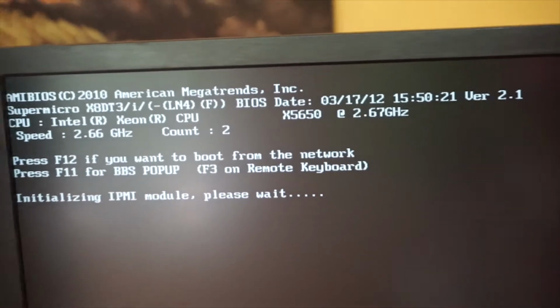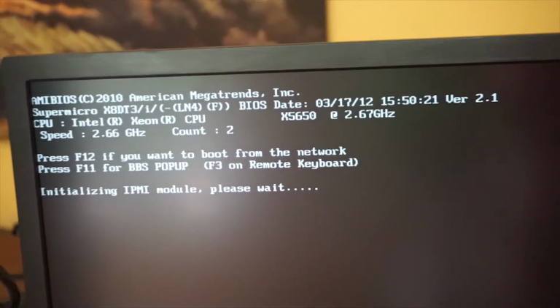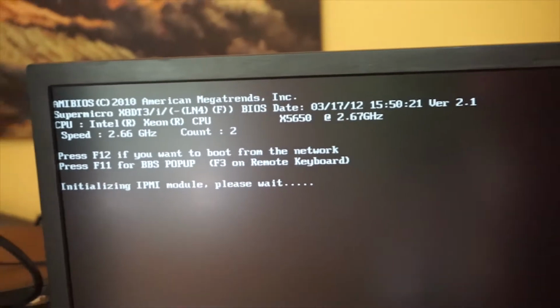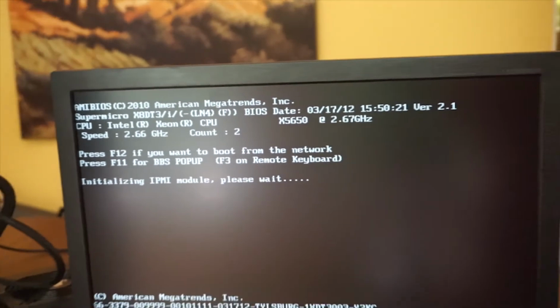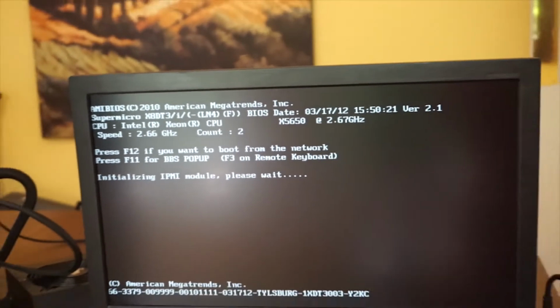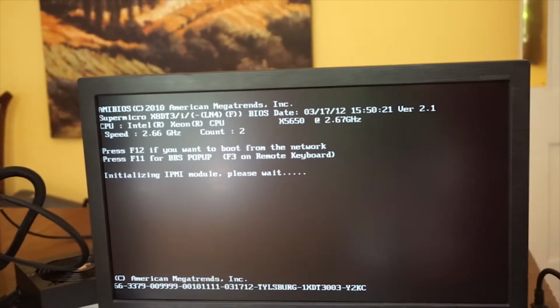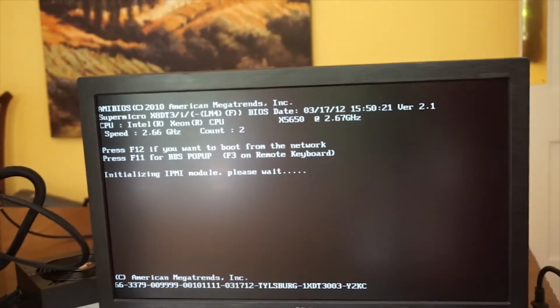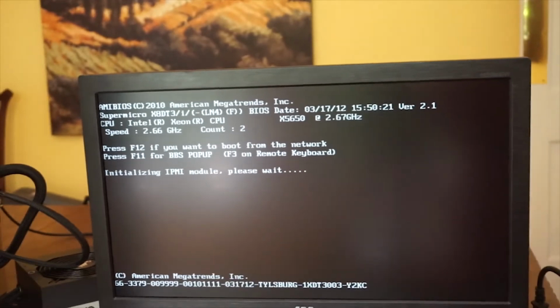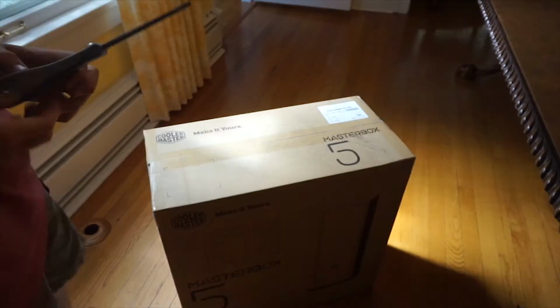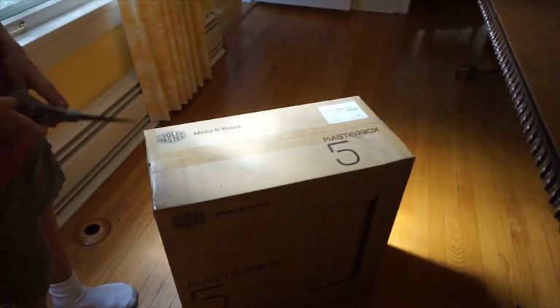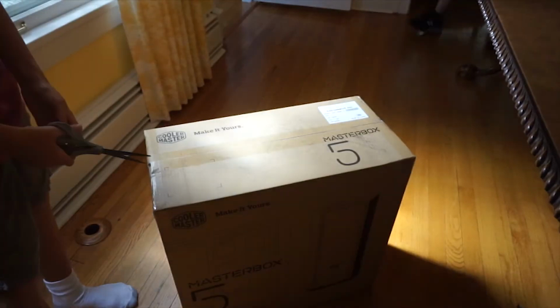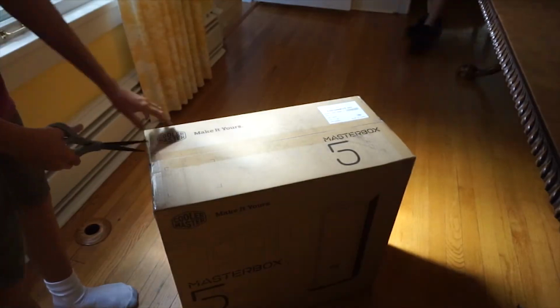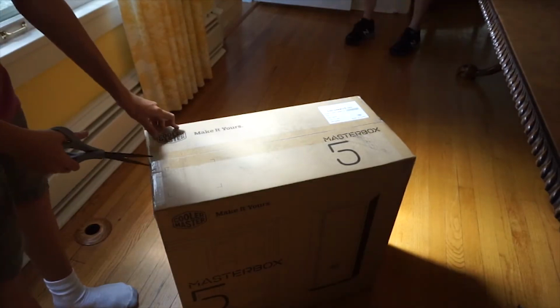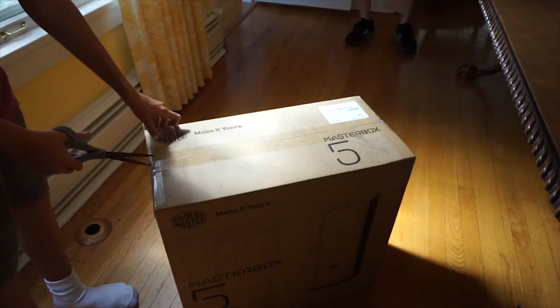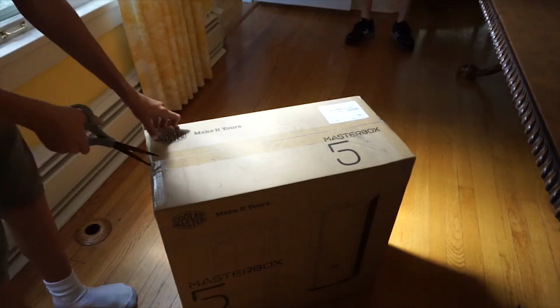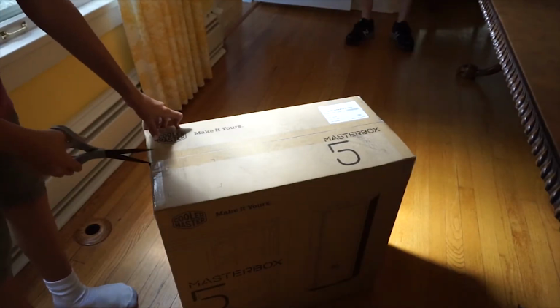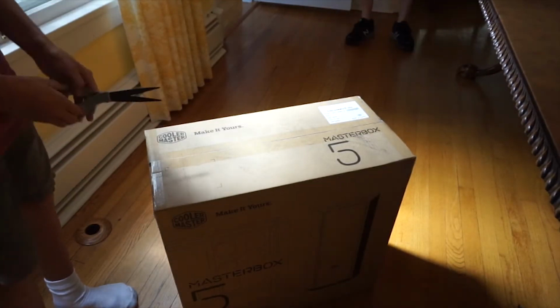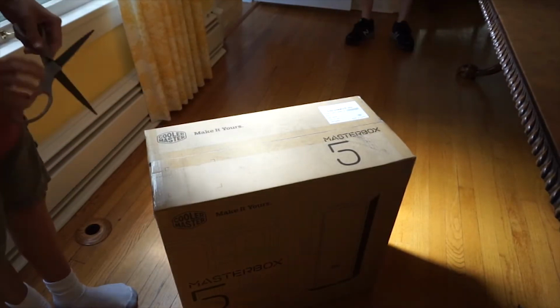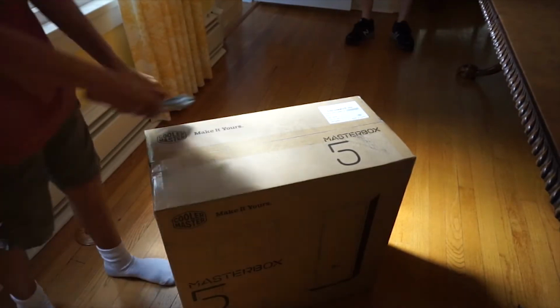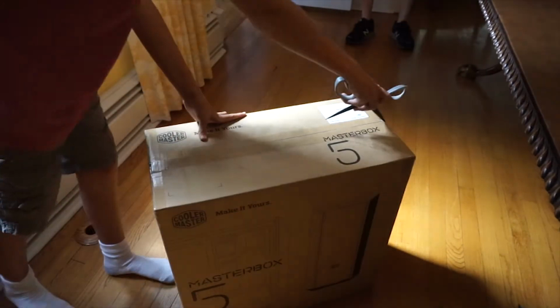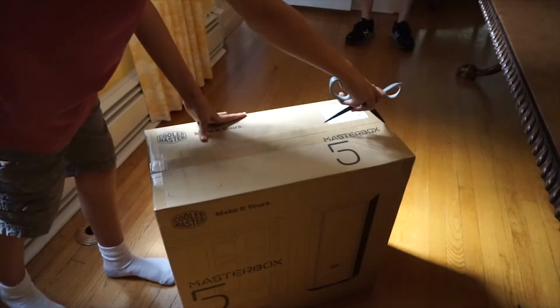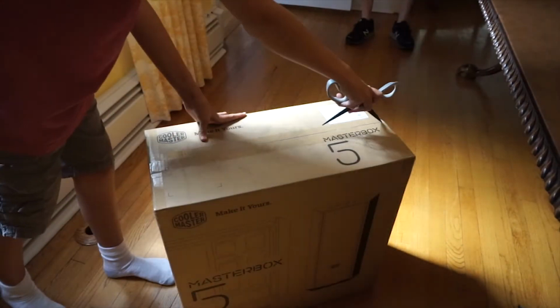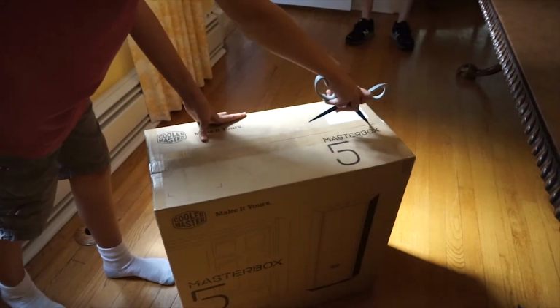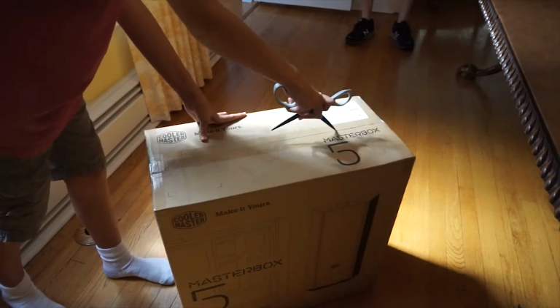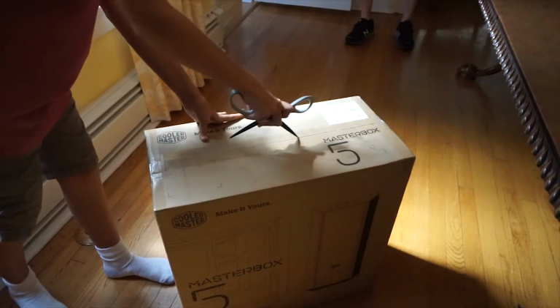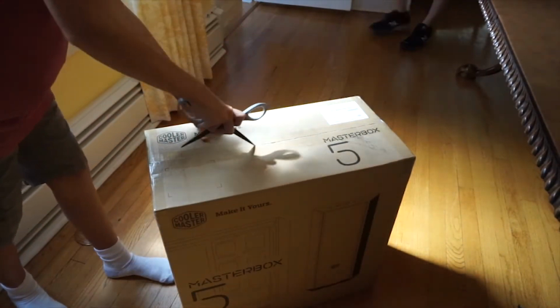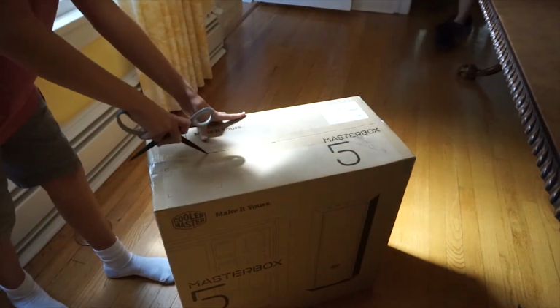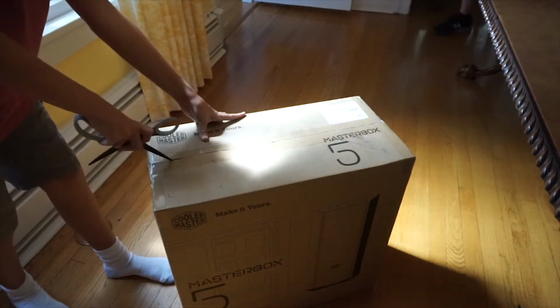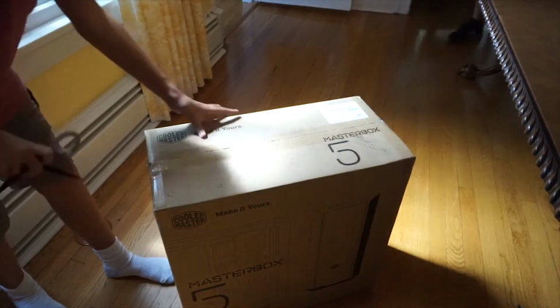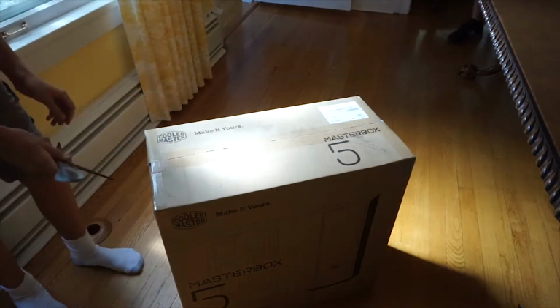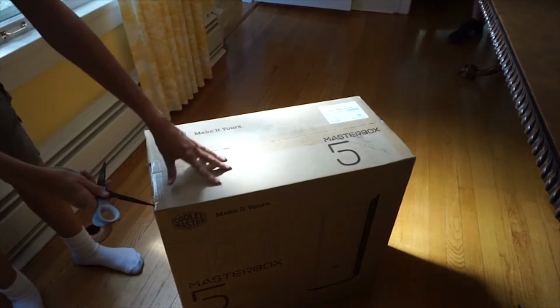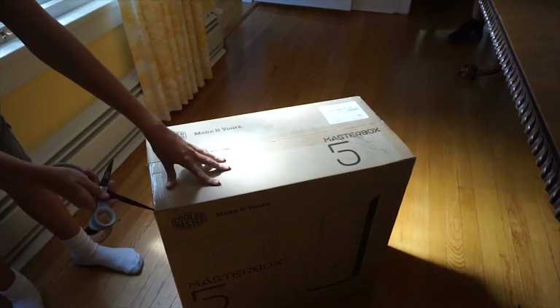Now I needed my case. I unboxed my Cooler Master Master Box 5 and set it down on the table.